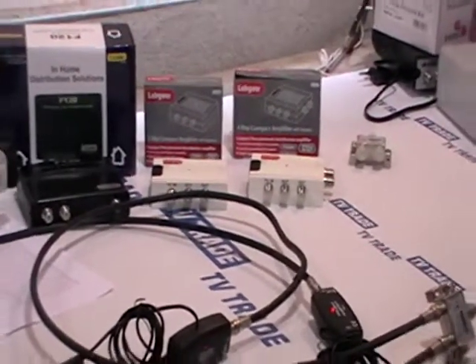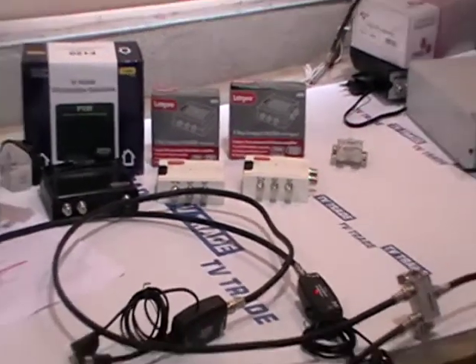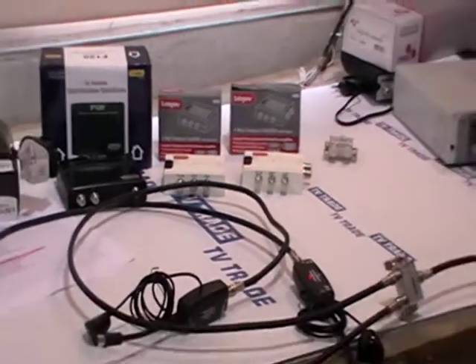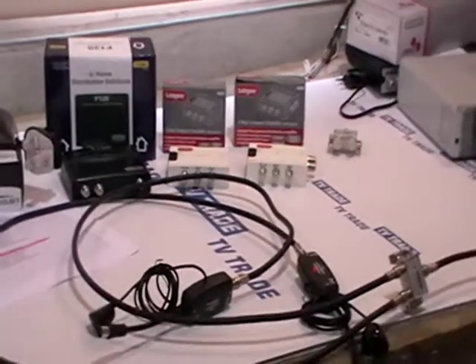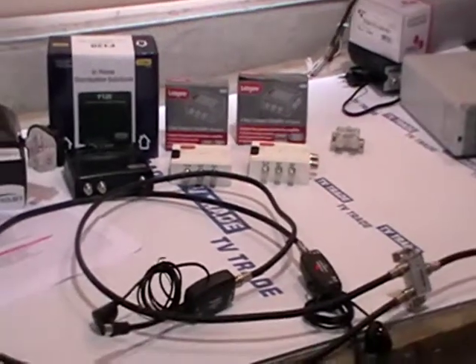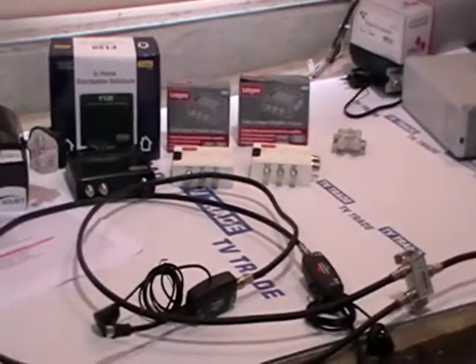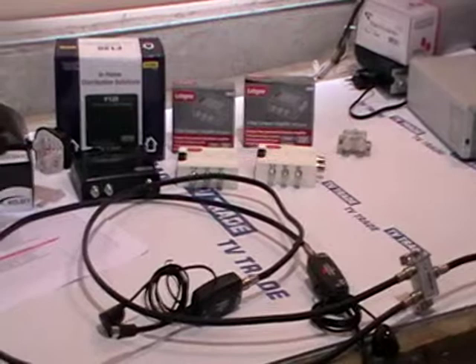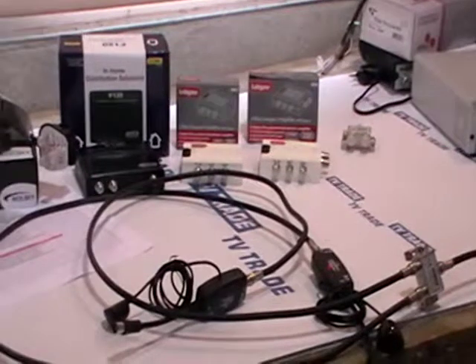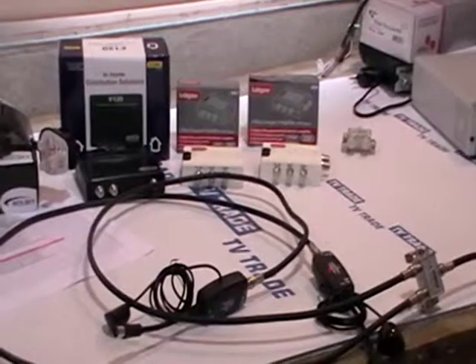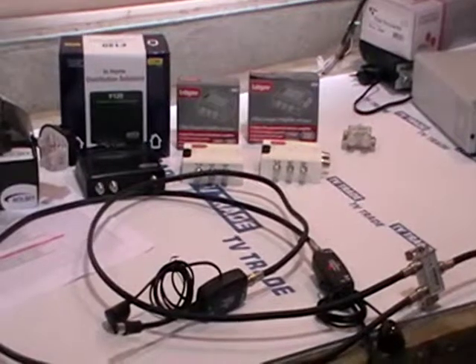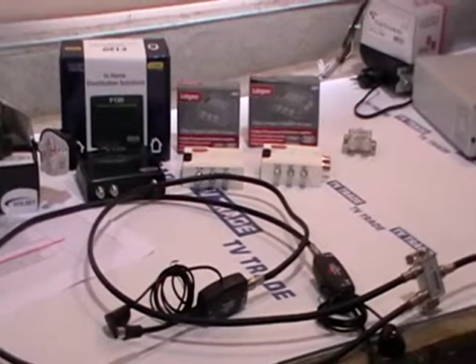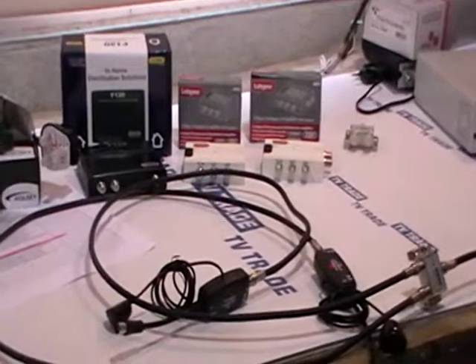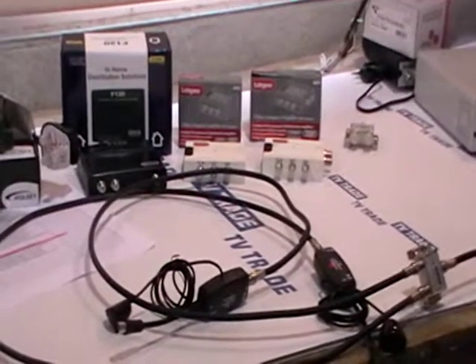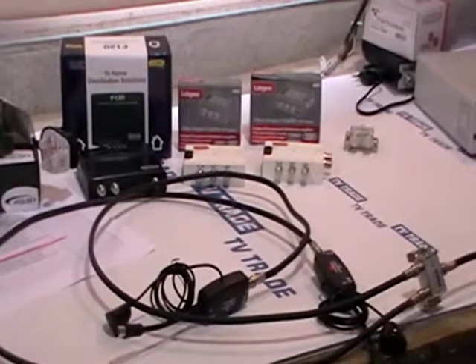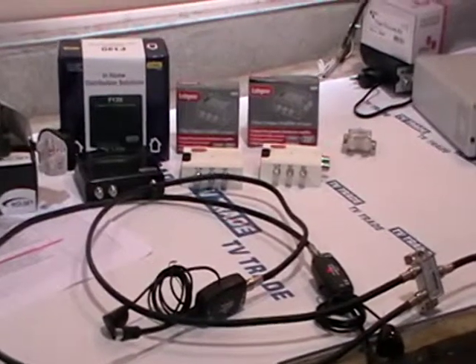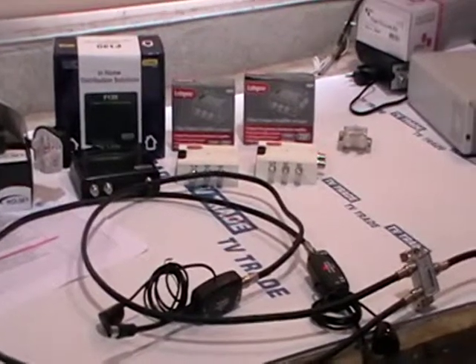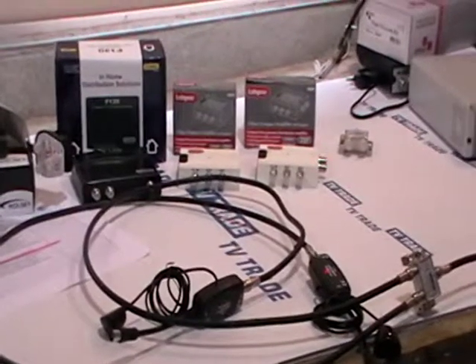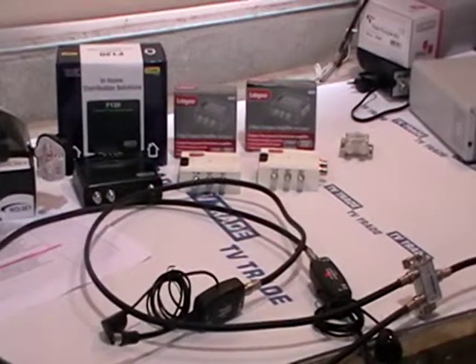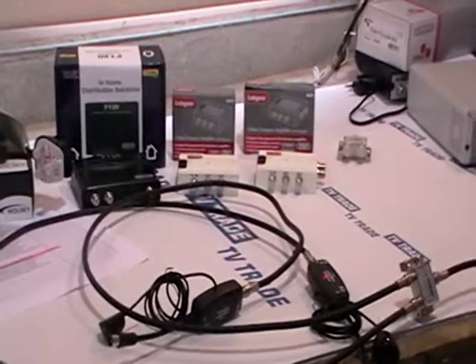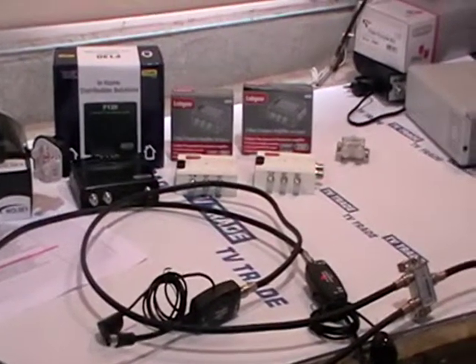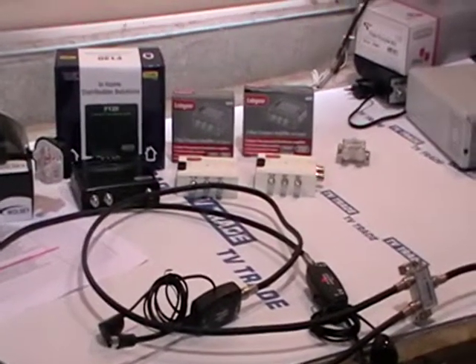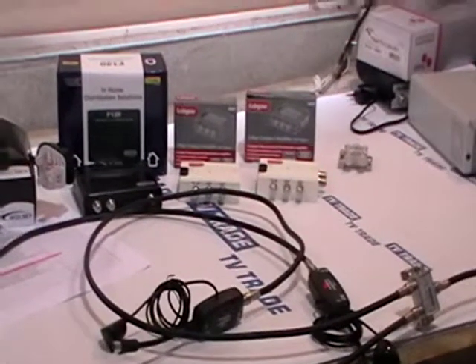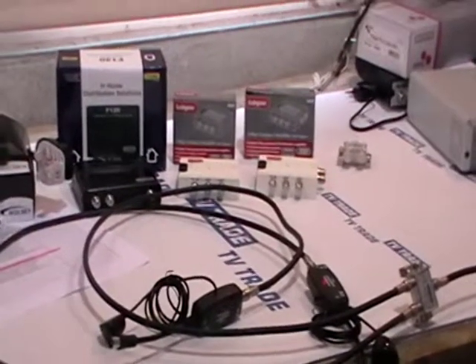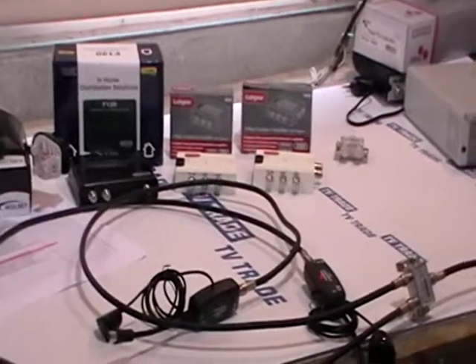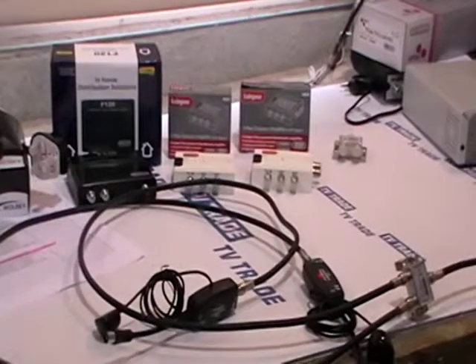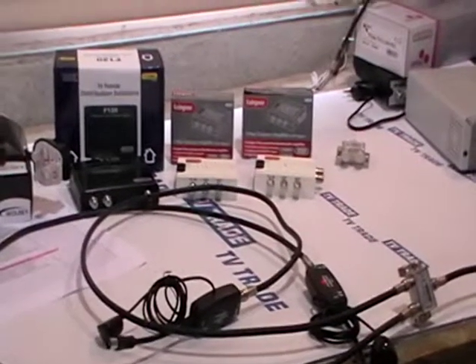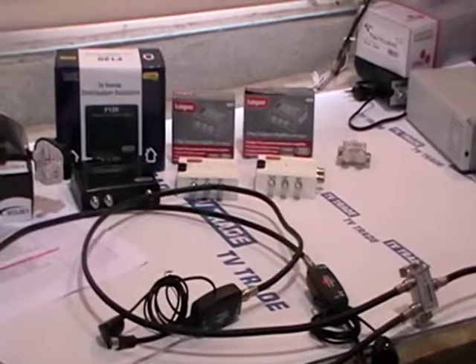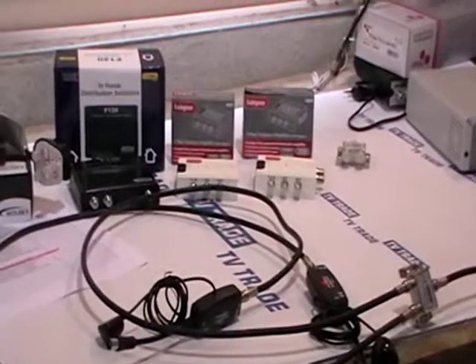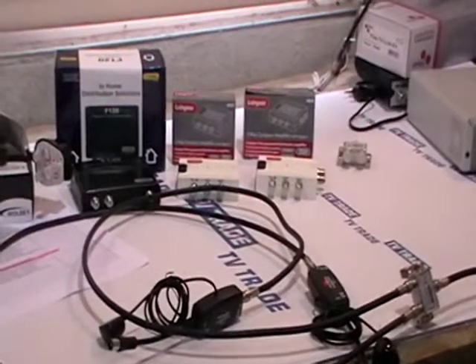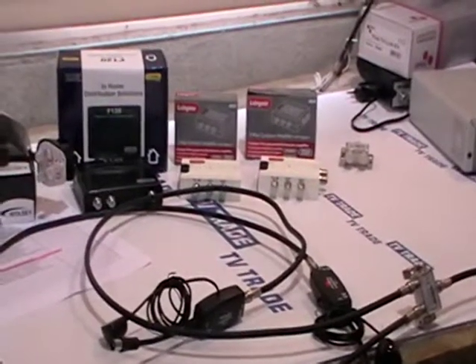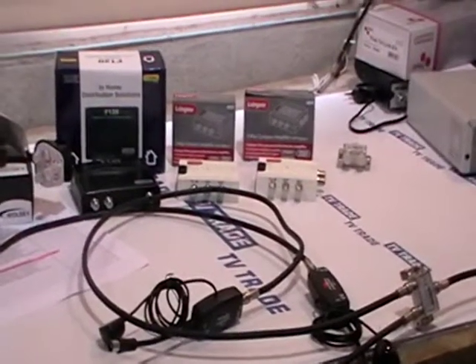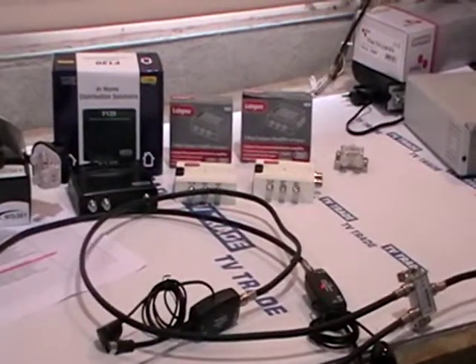Hopefully I've given a fairly good demonstration of the different options available in terms of link amplifiers and the different solutions offered by tvtrade.ie.